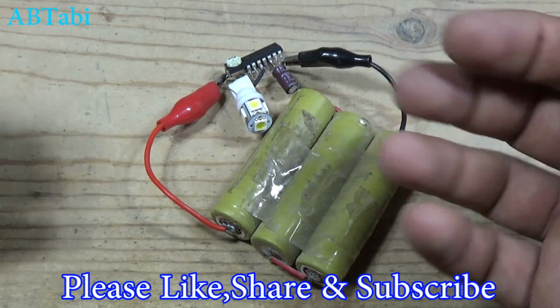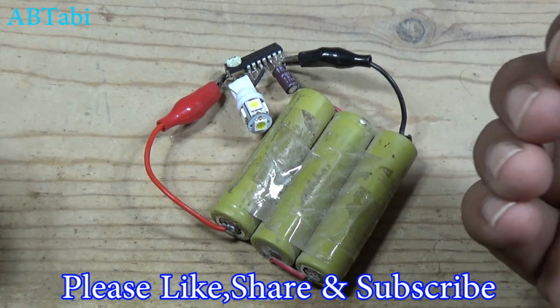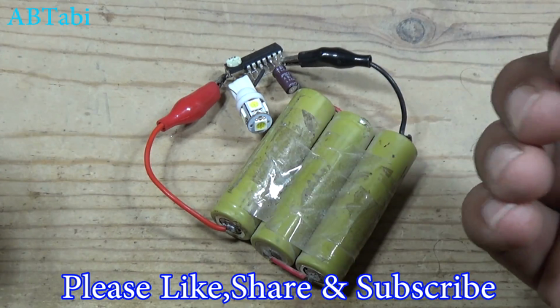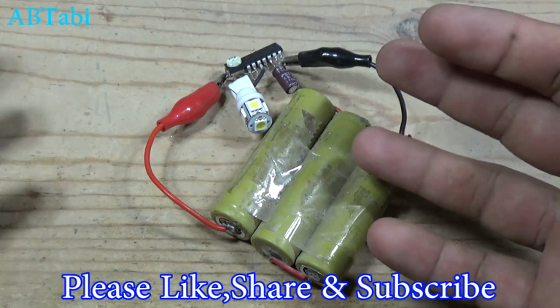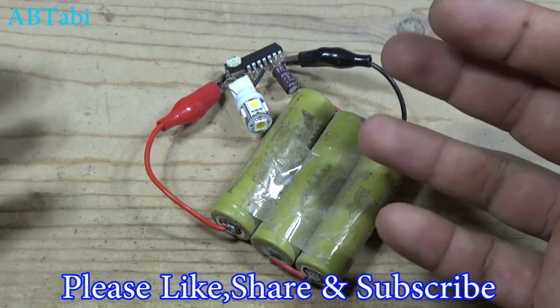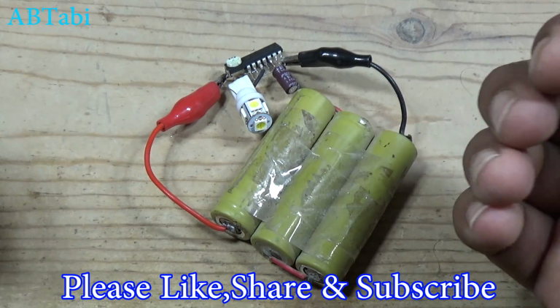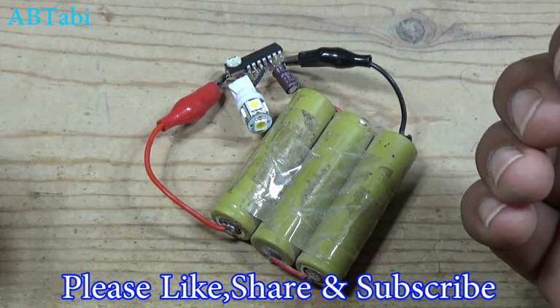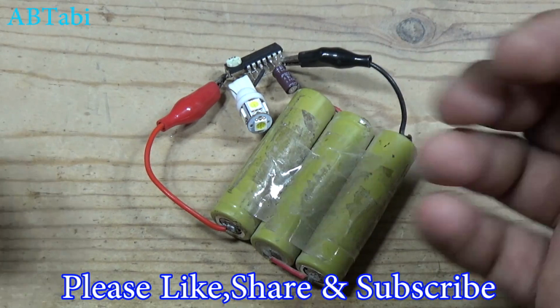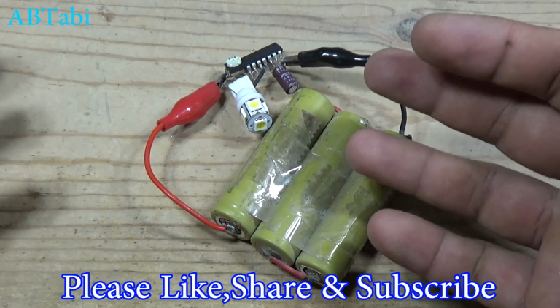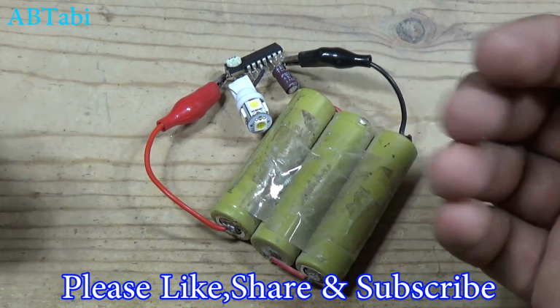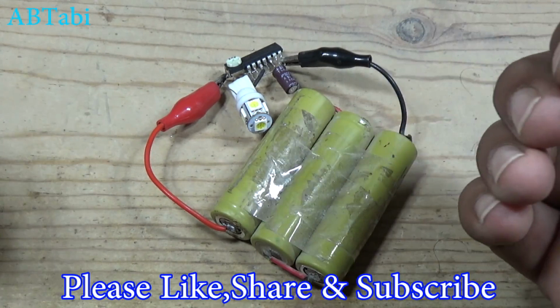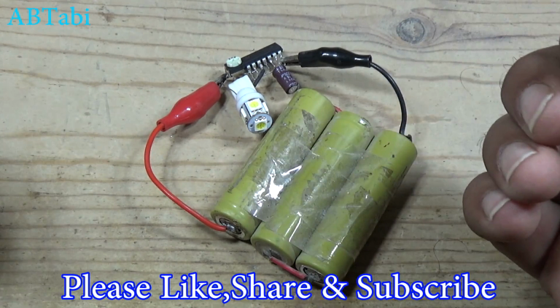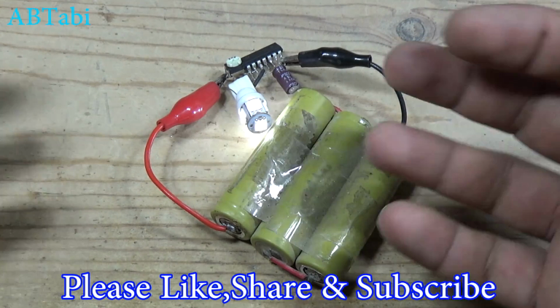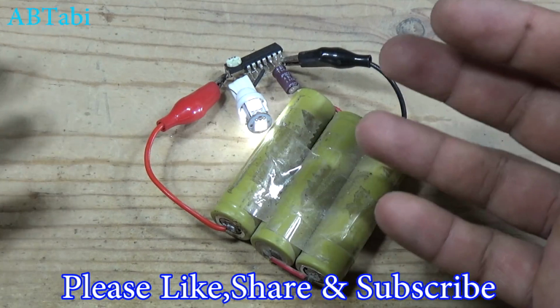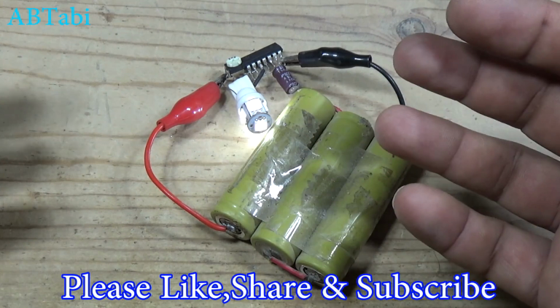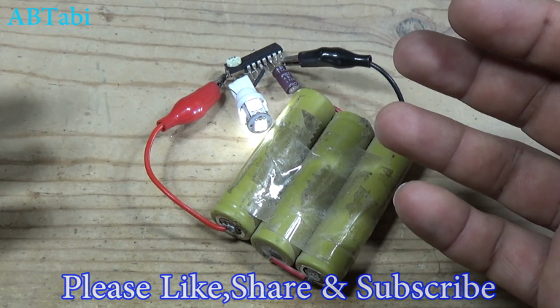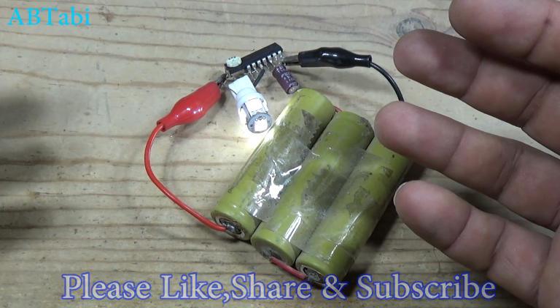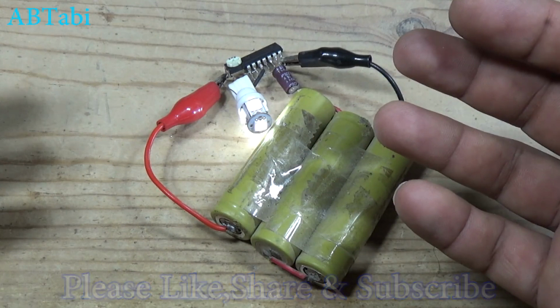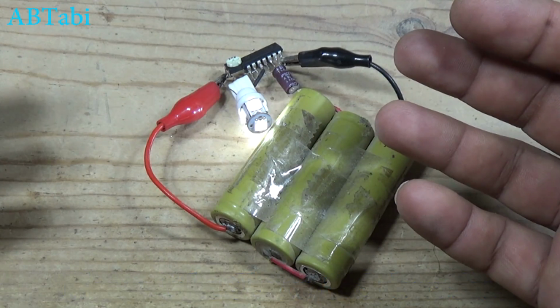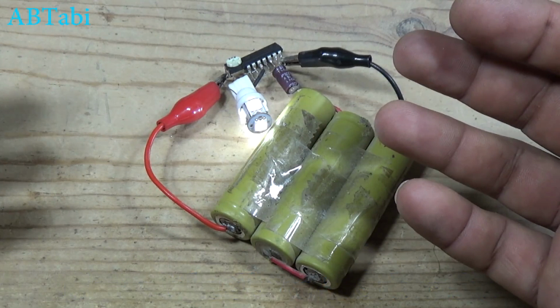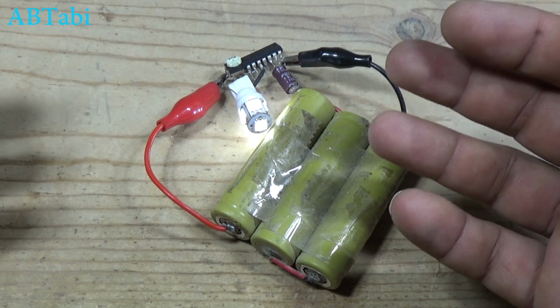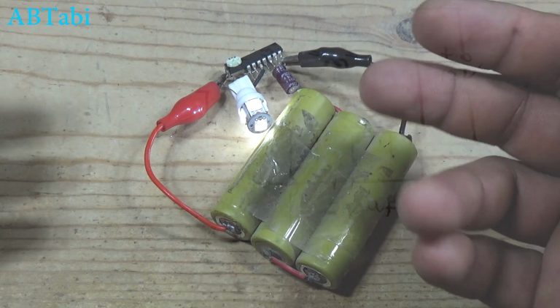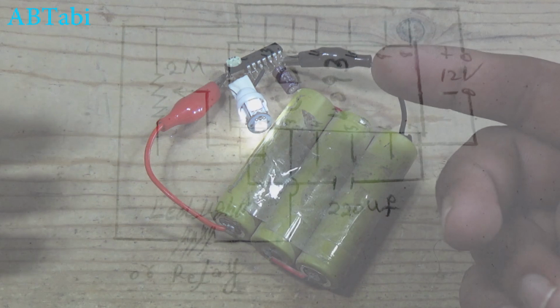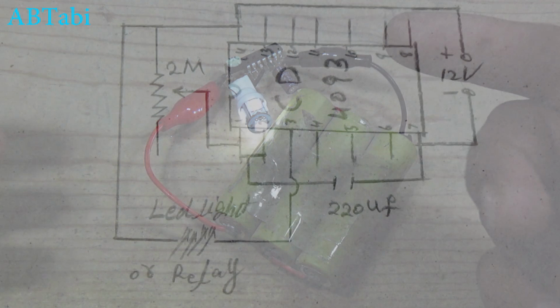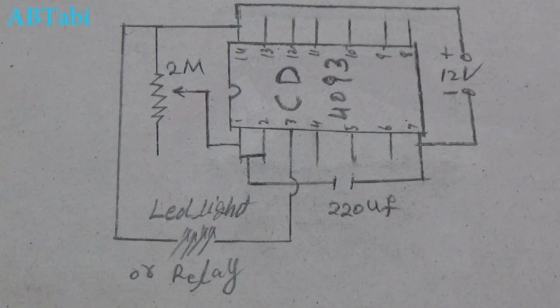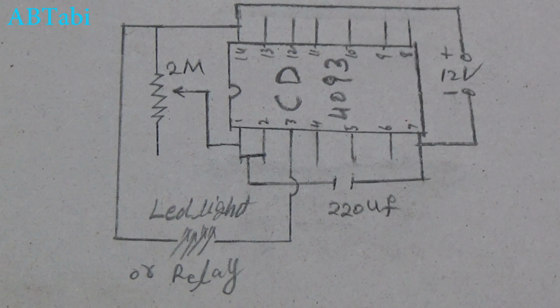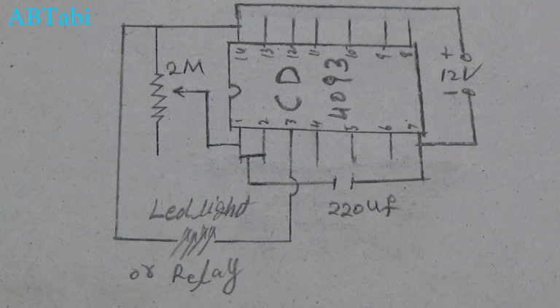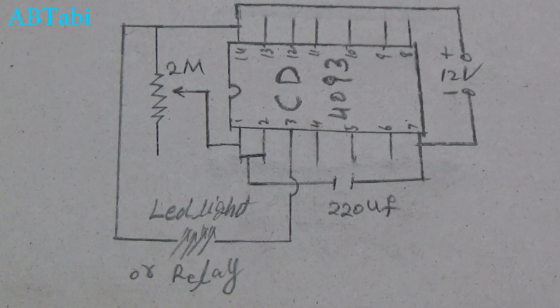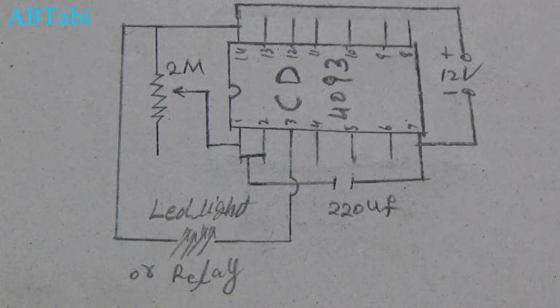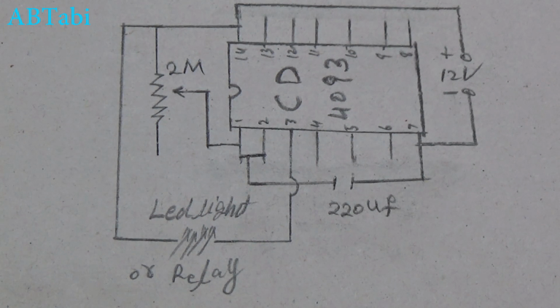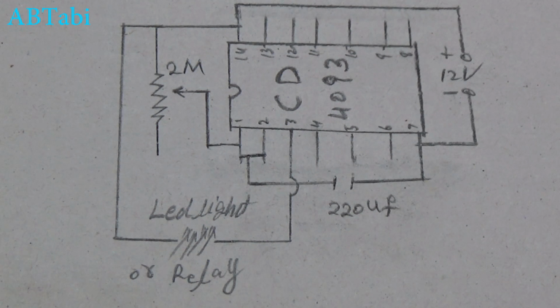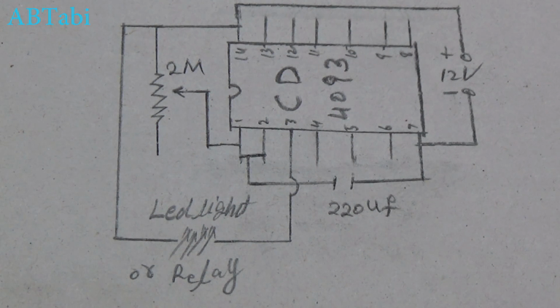Thanks for watching. I hope you enjoyed this tutorial. Please like, share, and subscribe for more videos.